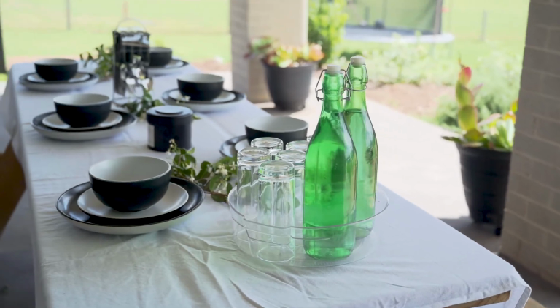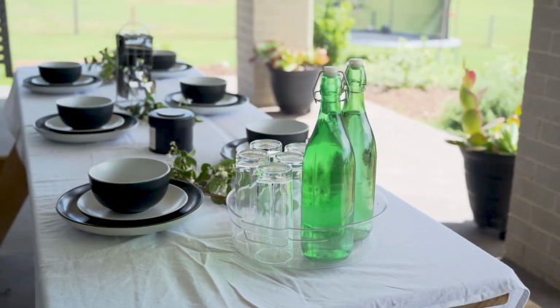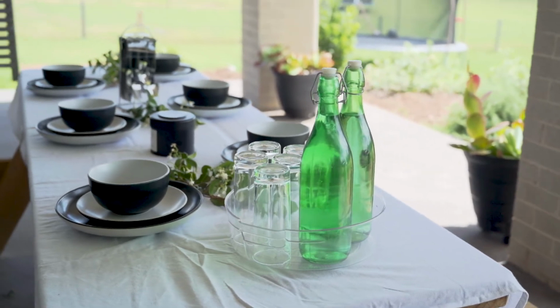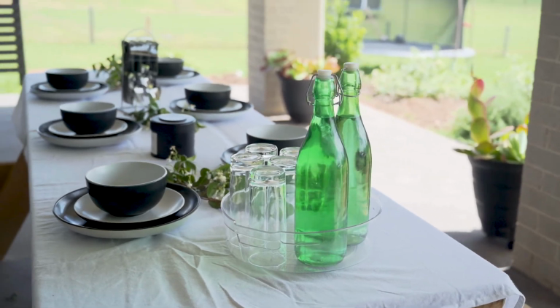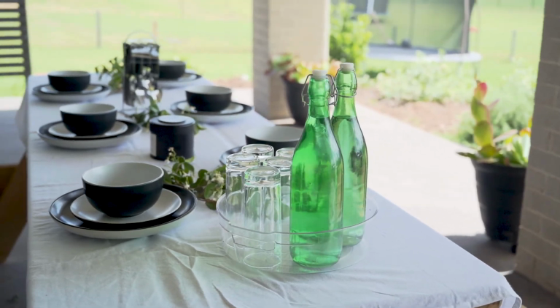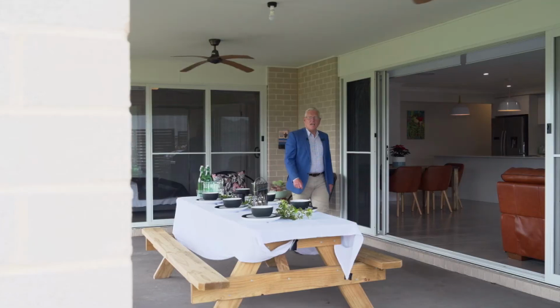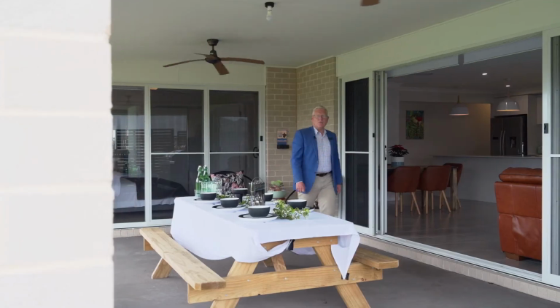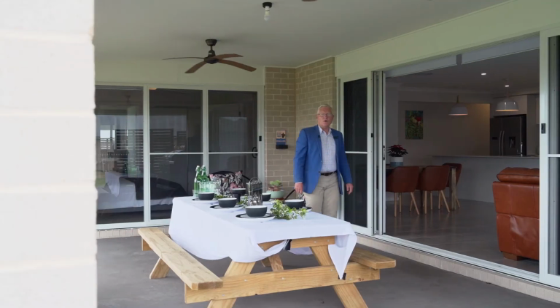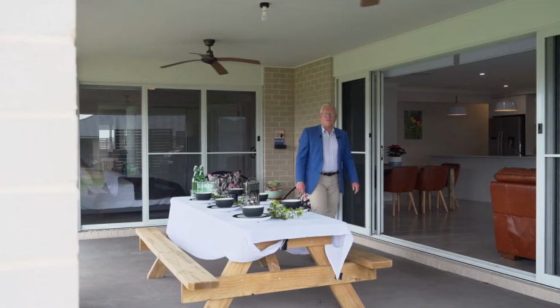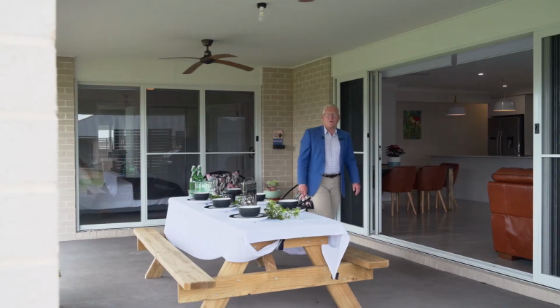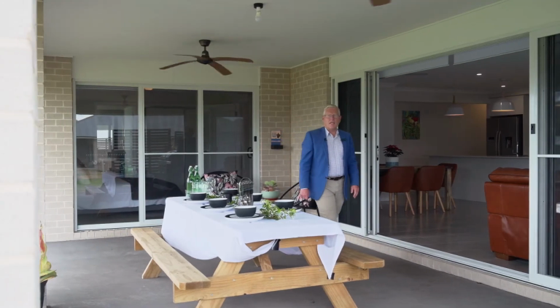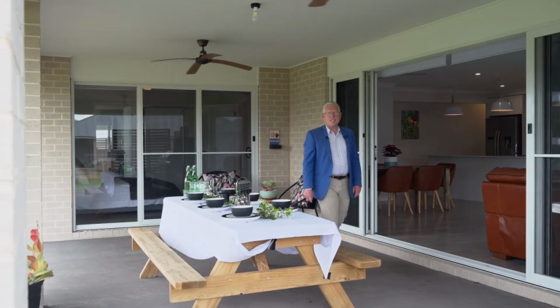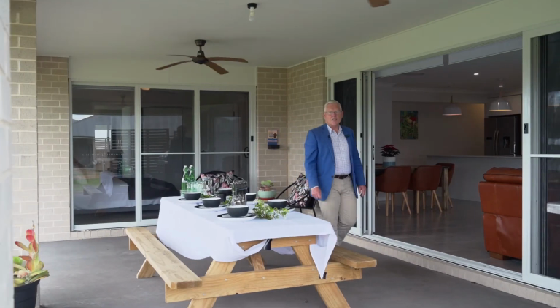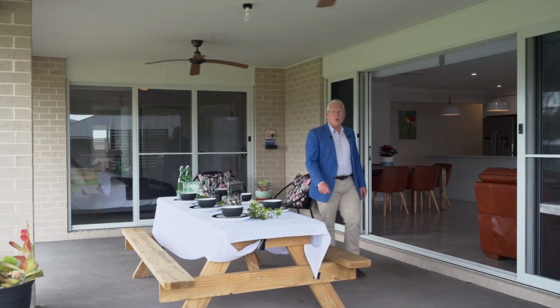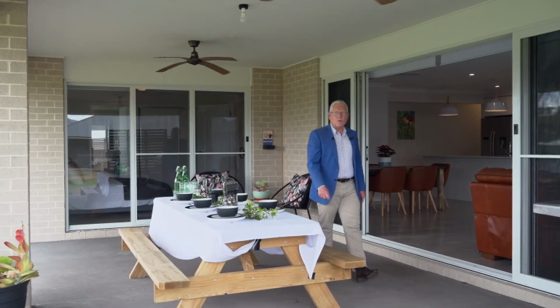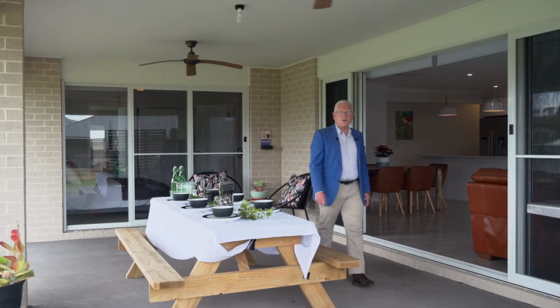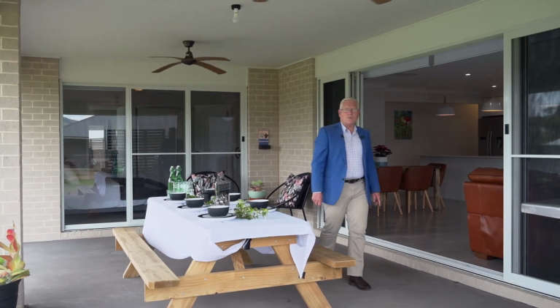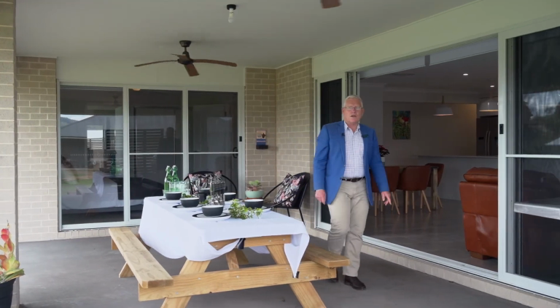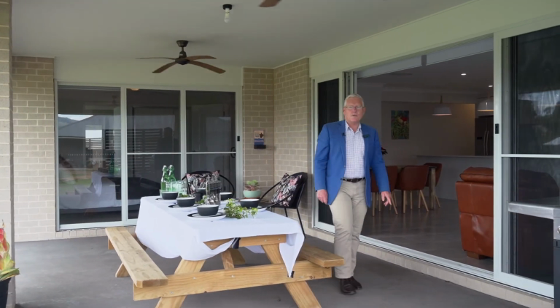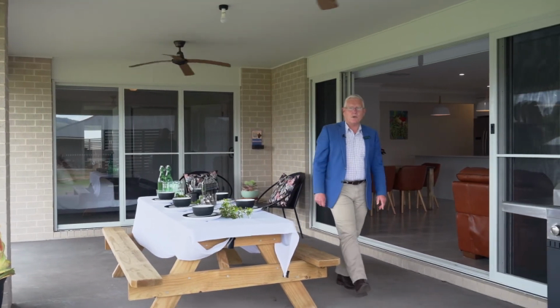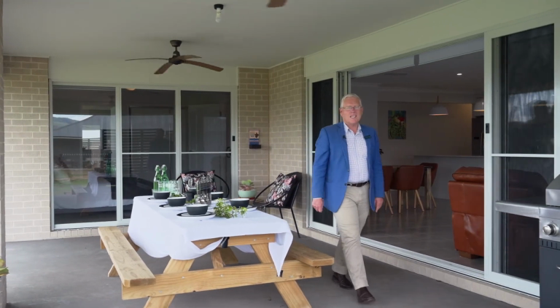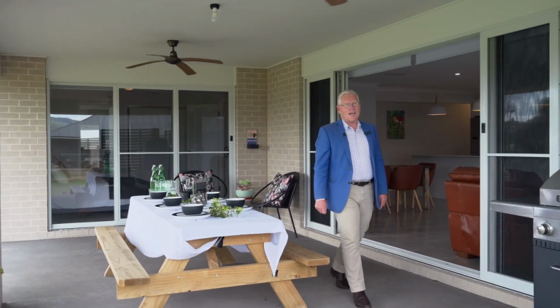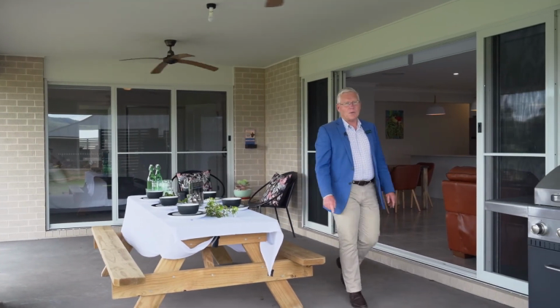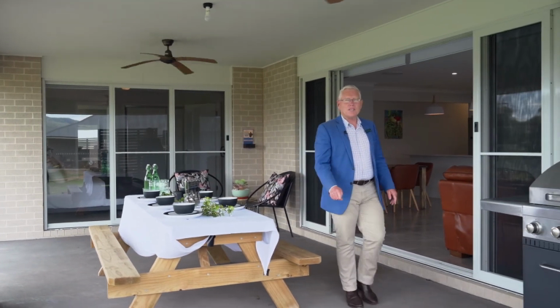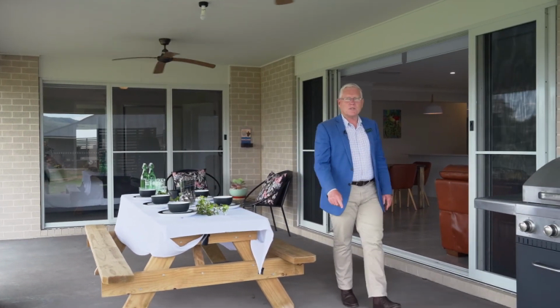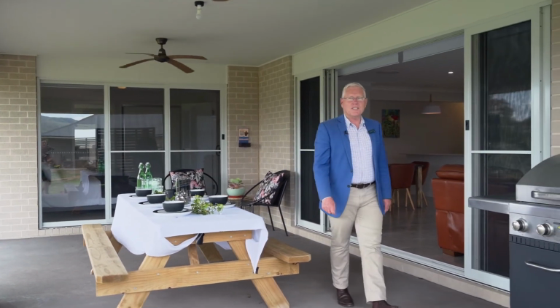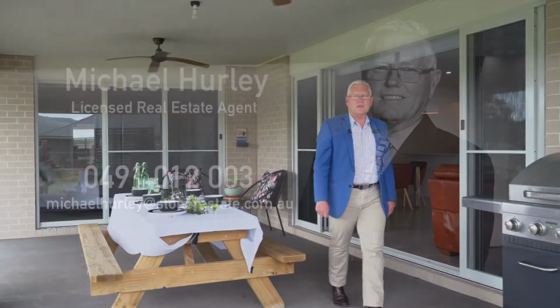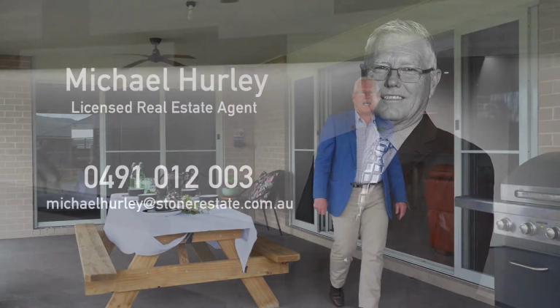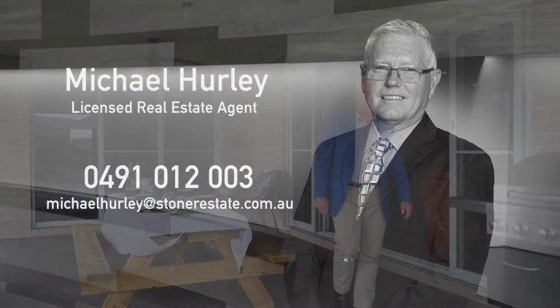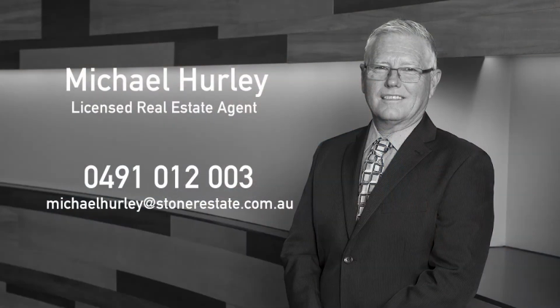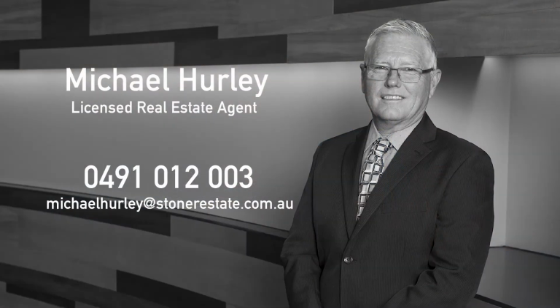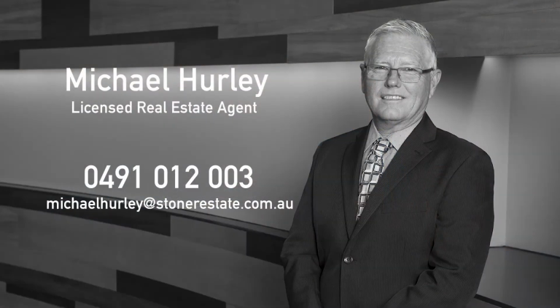Contact me today for more information or to book your private appointment, otherwise we'll see you at our next open home.